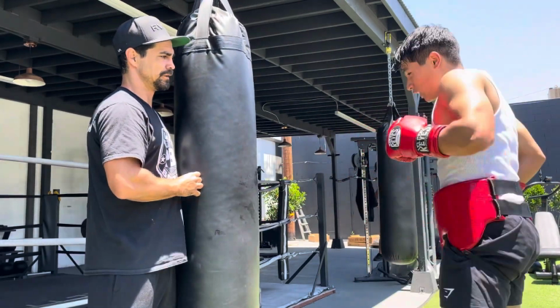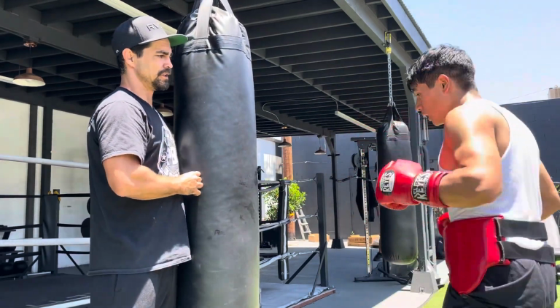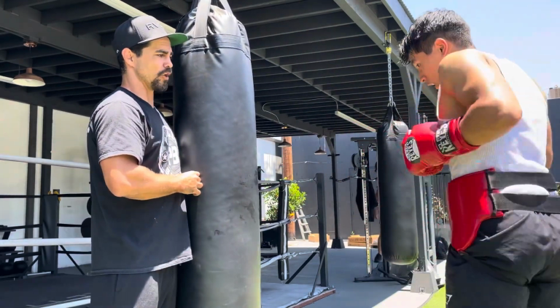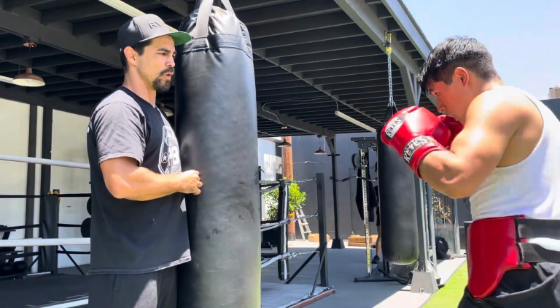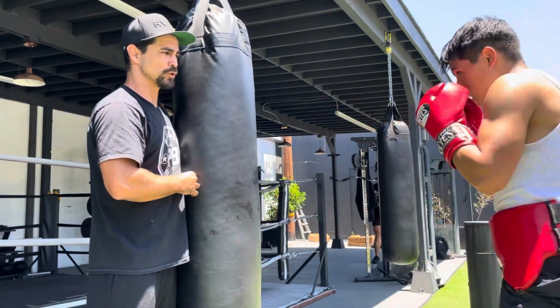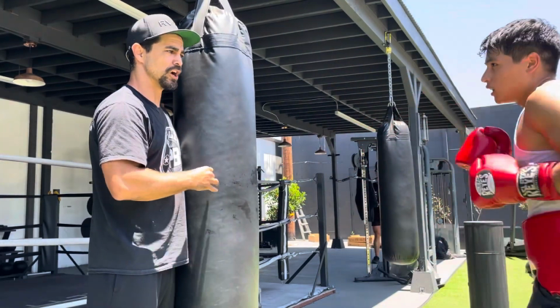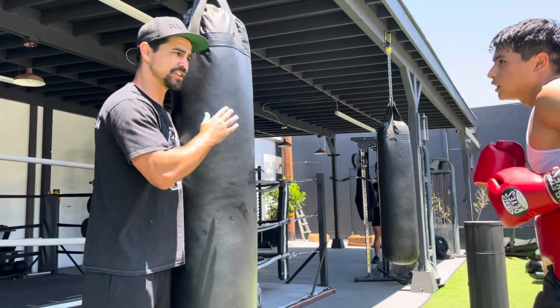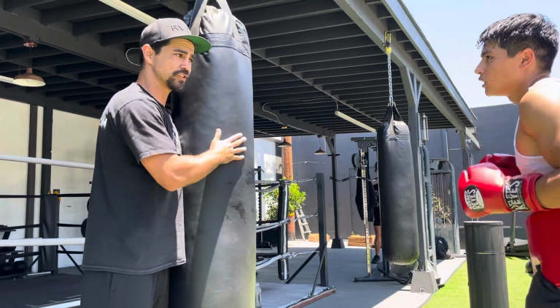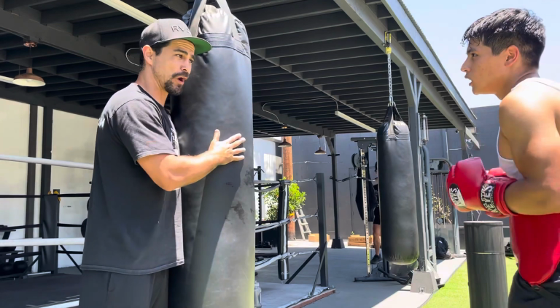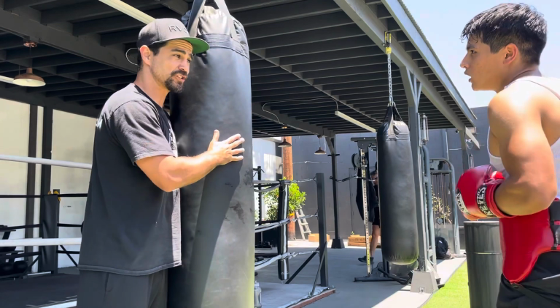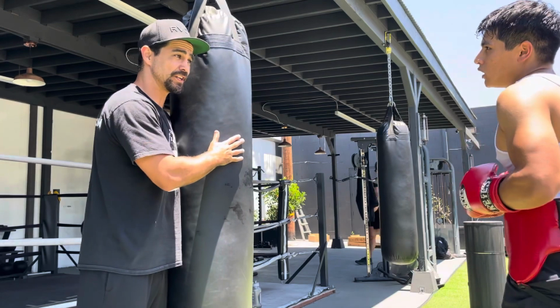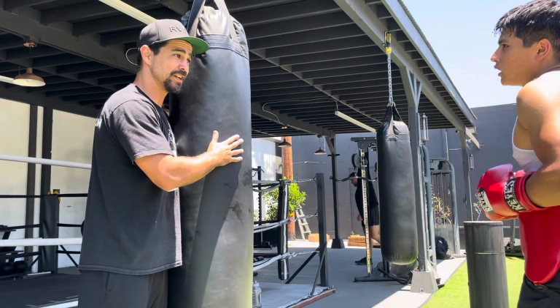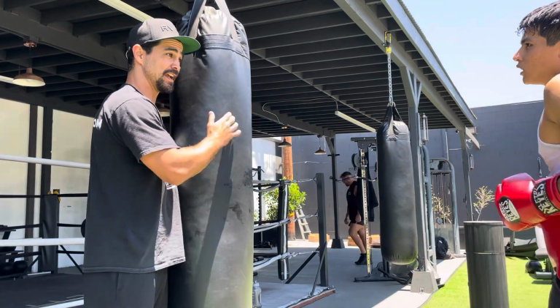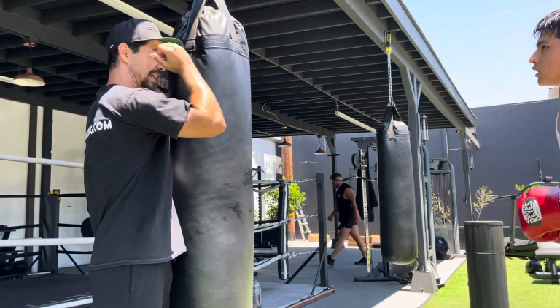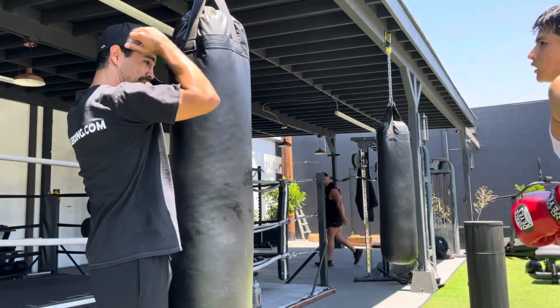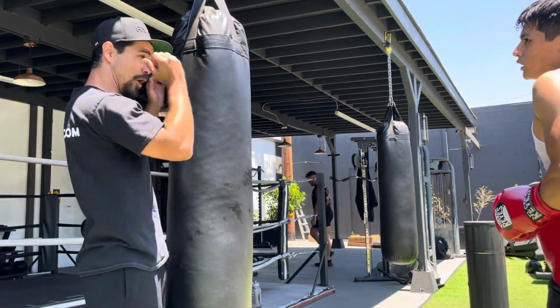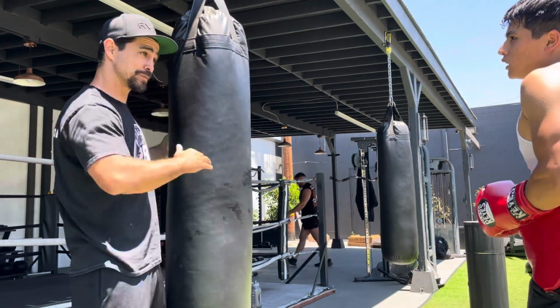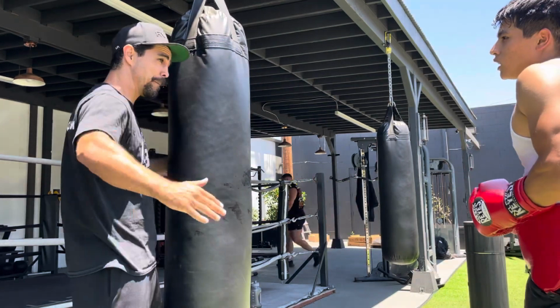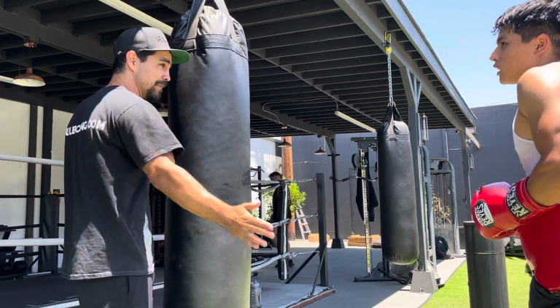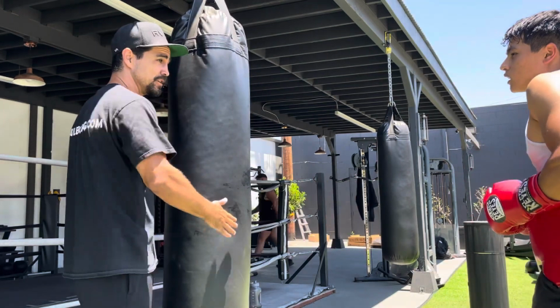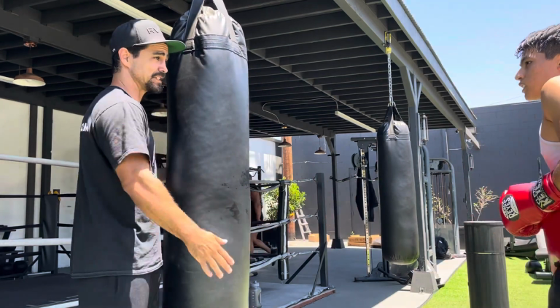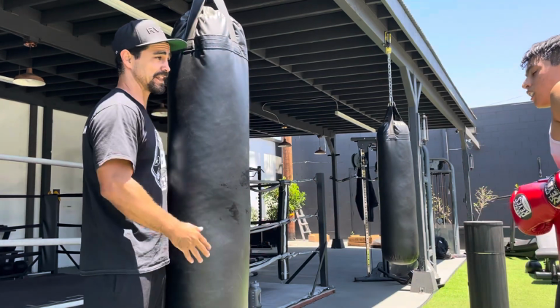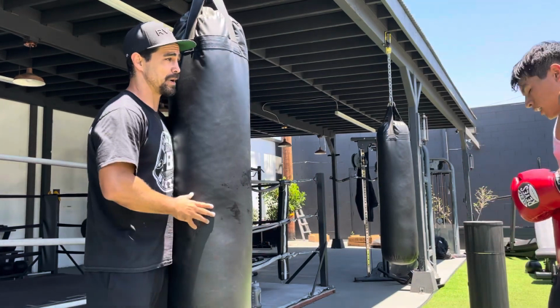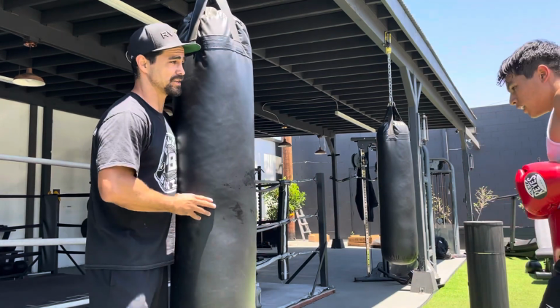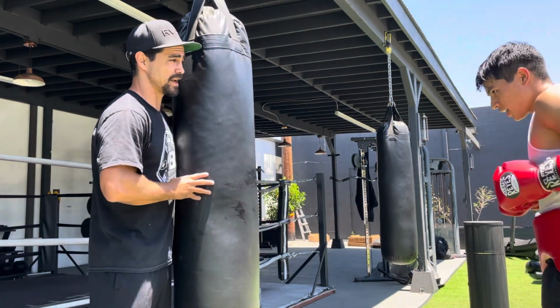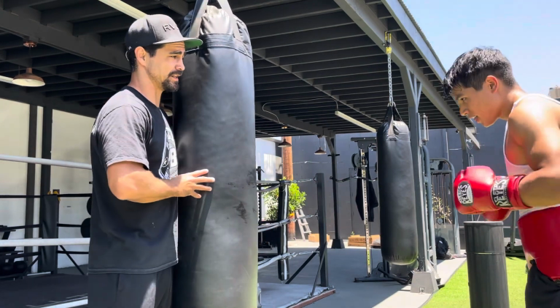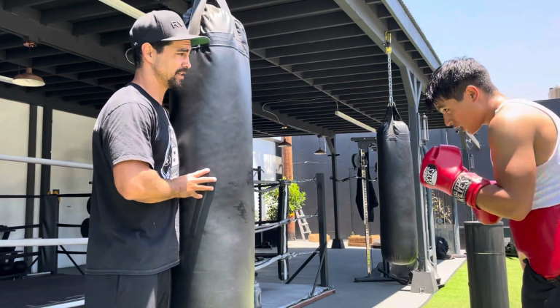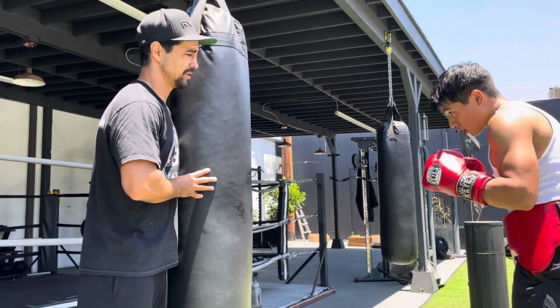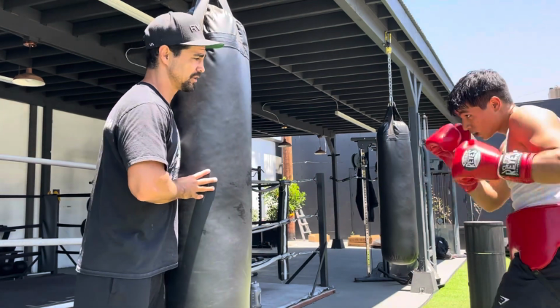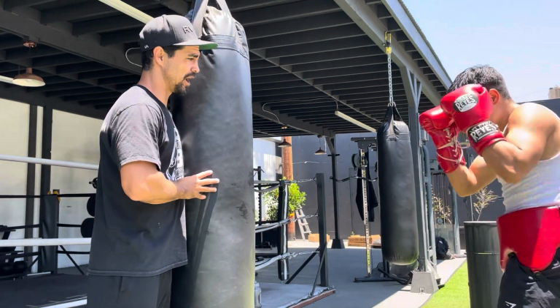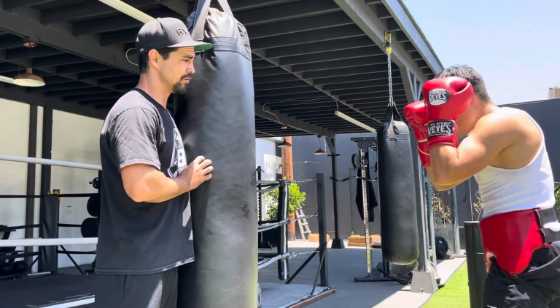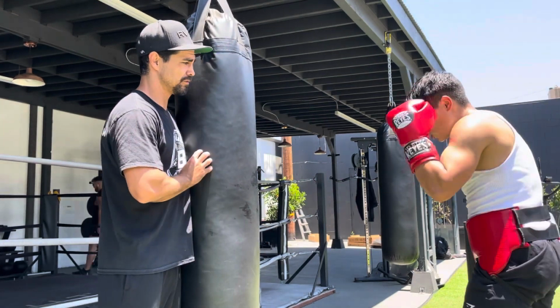So the one-two hooks are a distraction. They lift their arms up, and sink that body shot in. Come on. Boom. Boom.